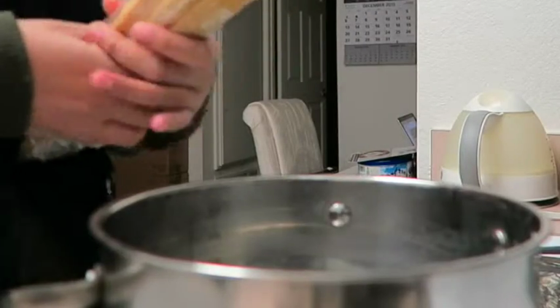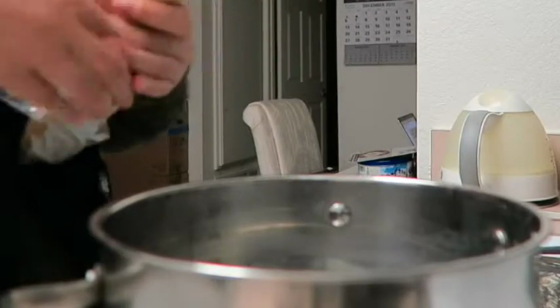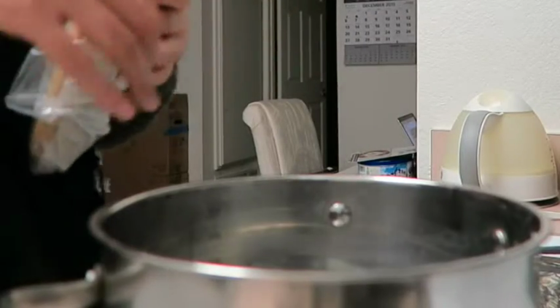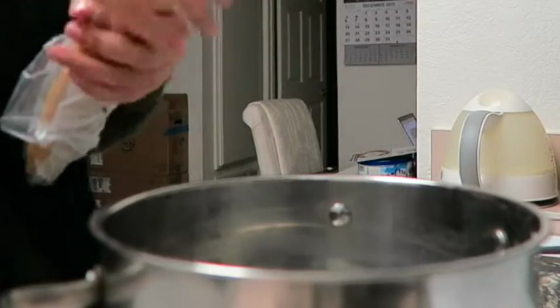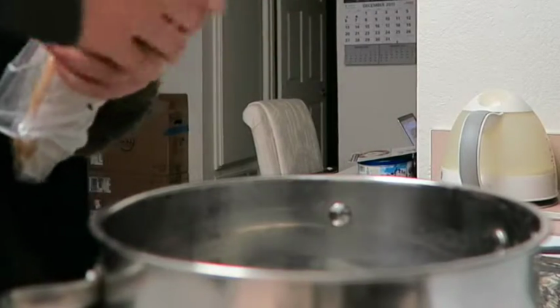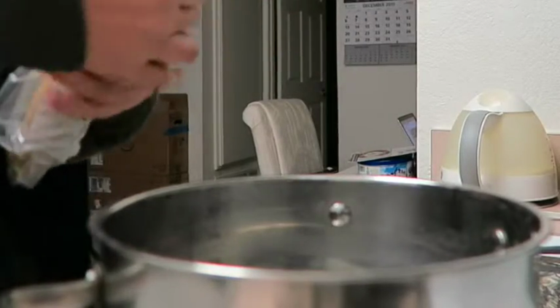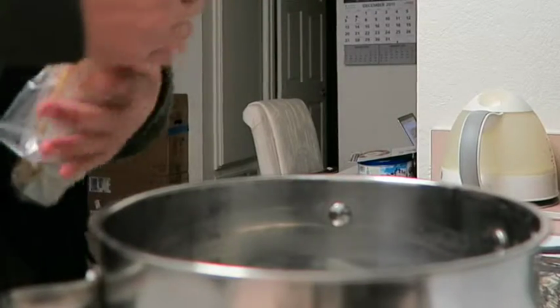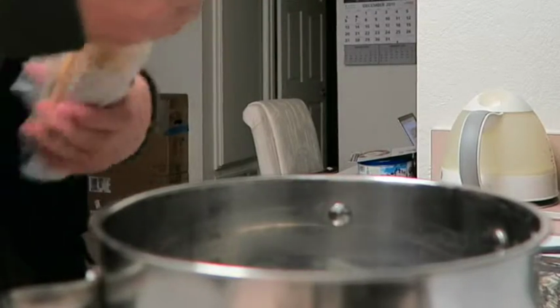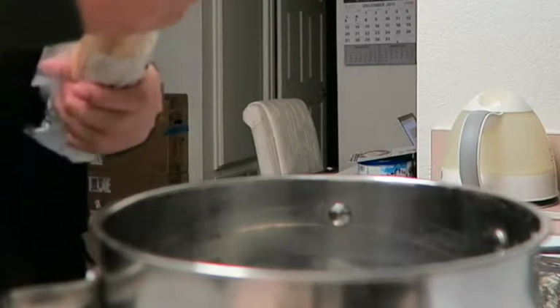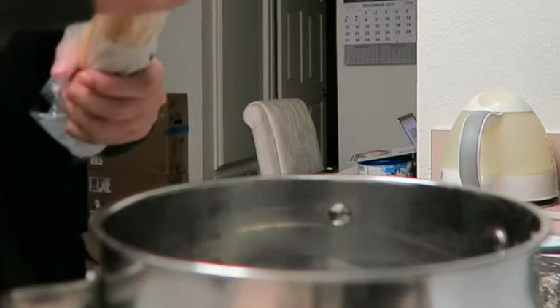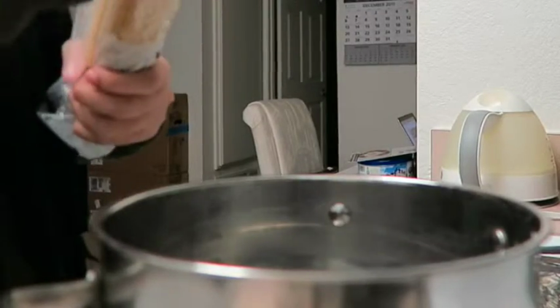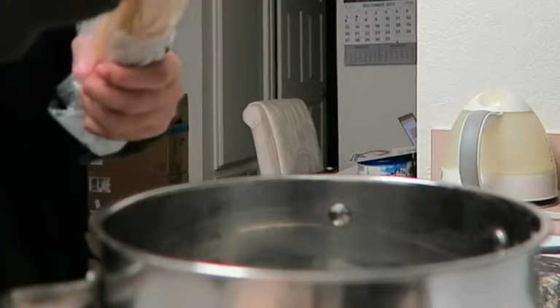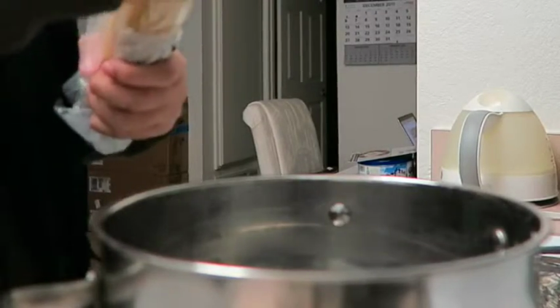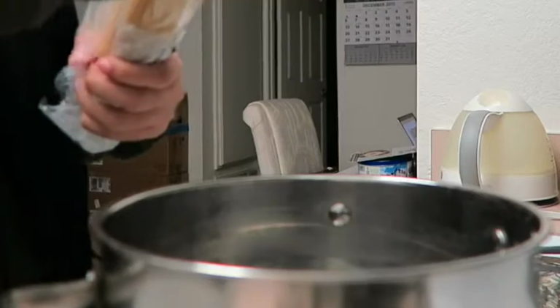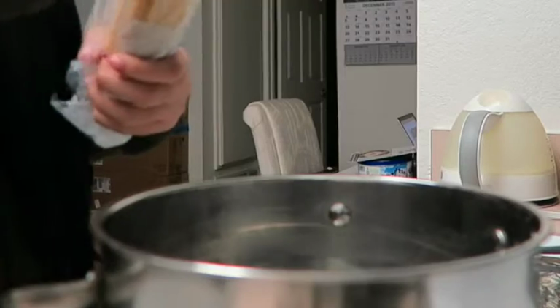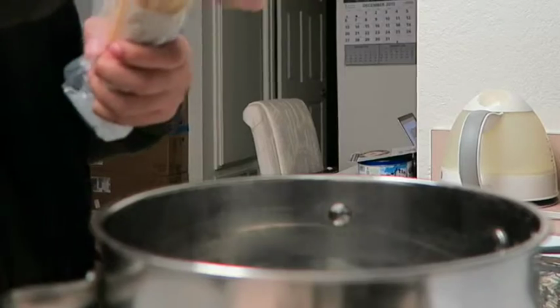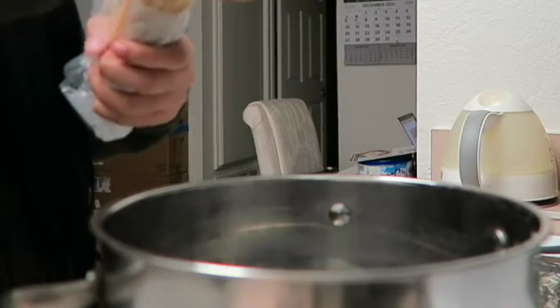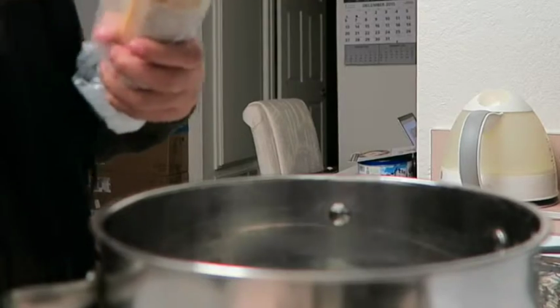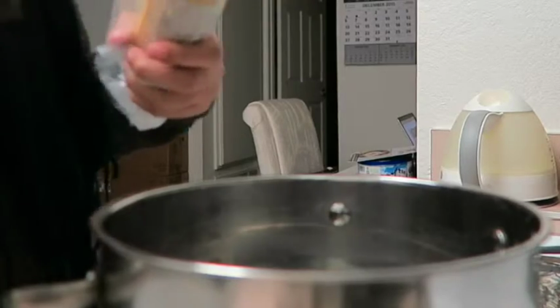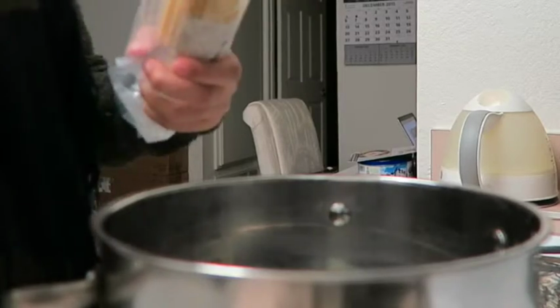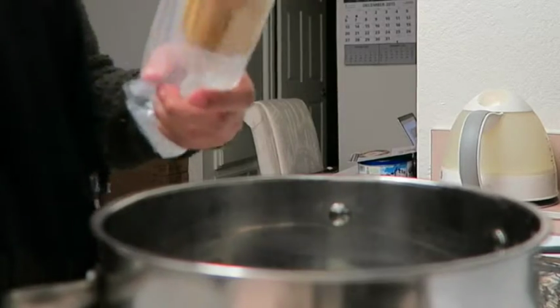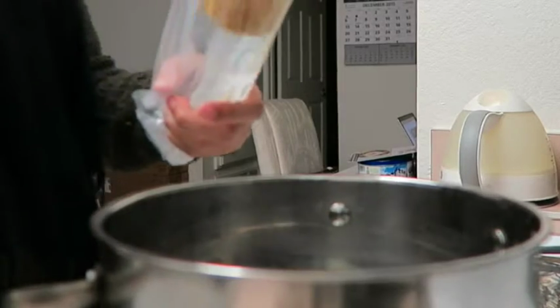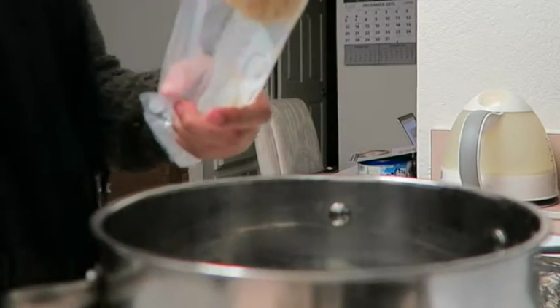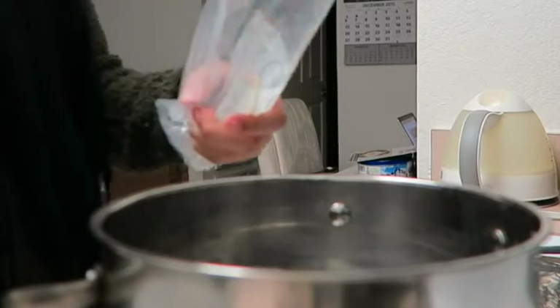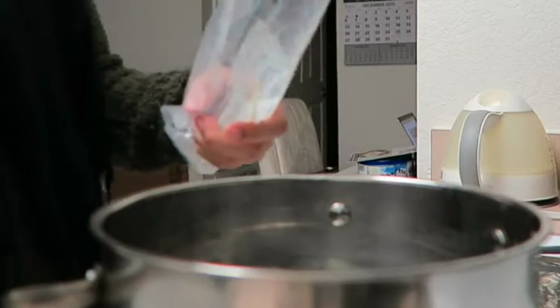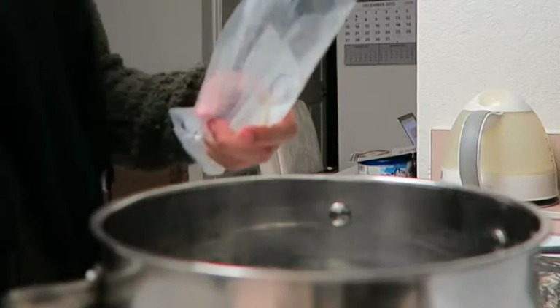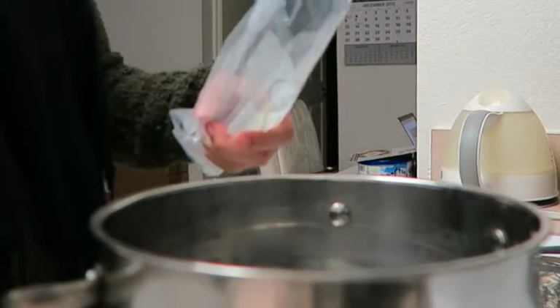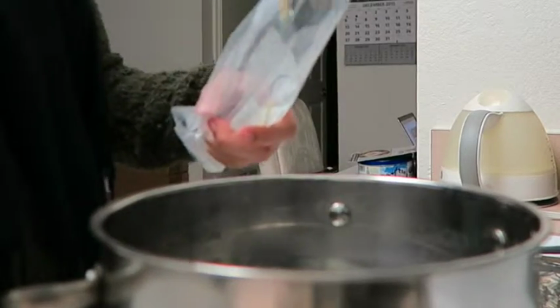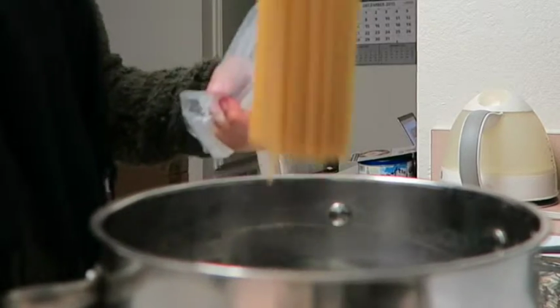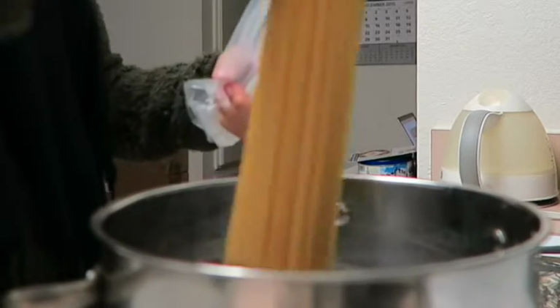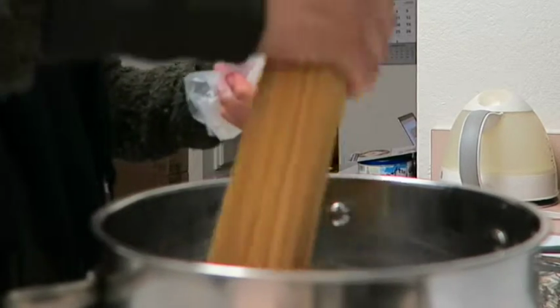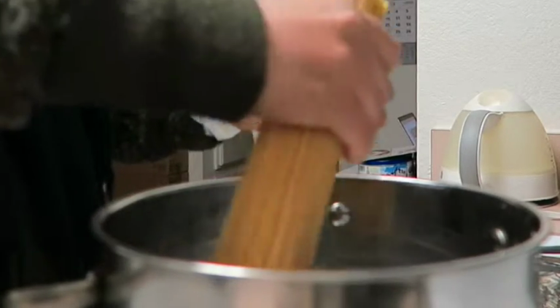Go ahead and start cooking your pasta according to its instructions. Make sure to keep some of the pasta water.